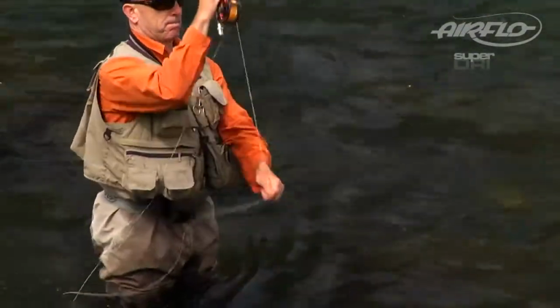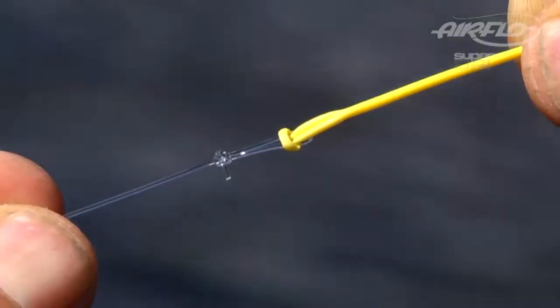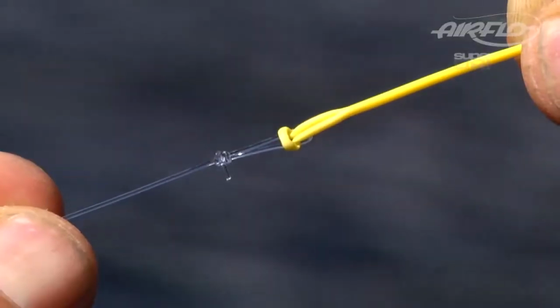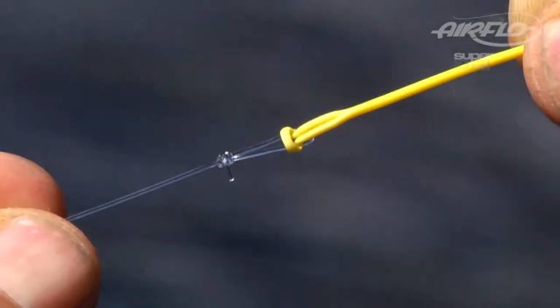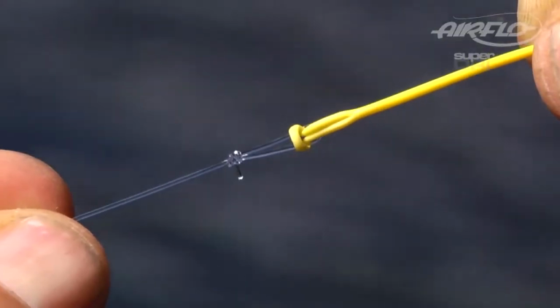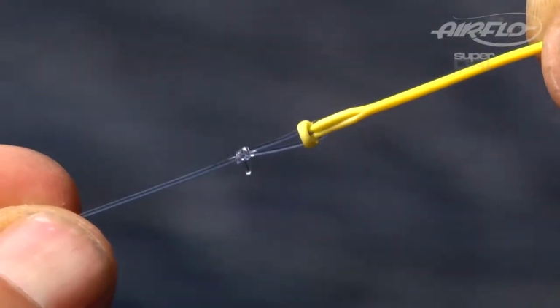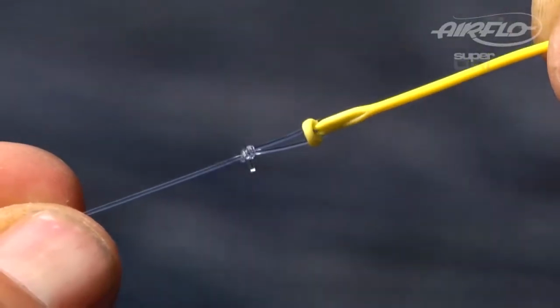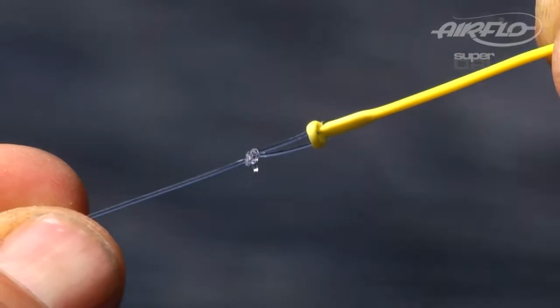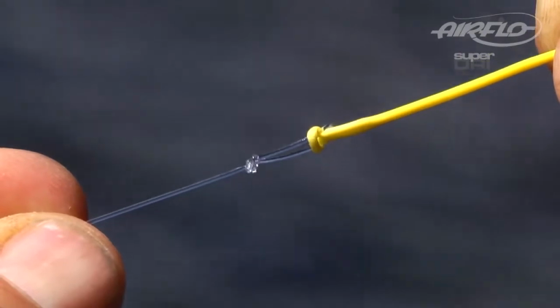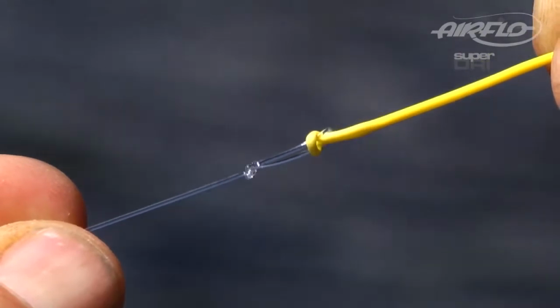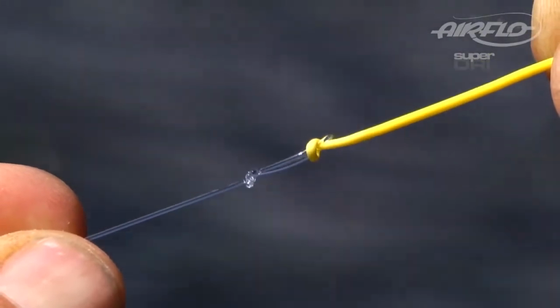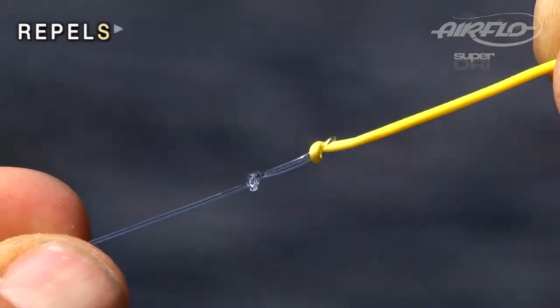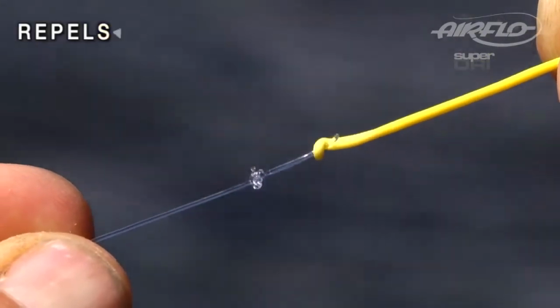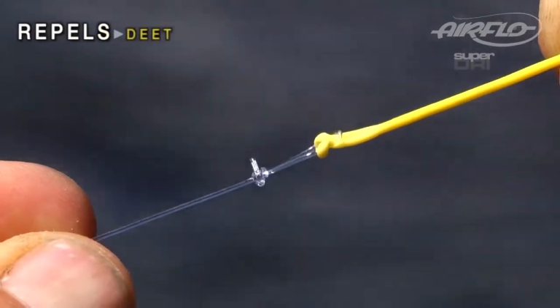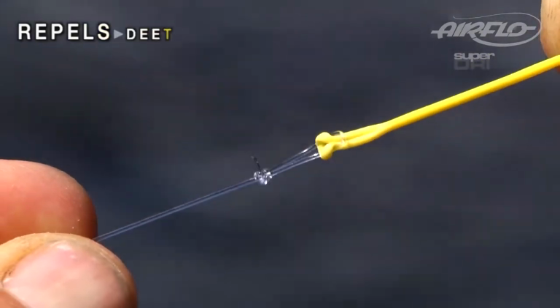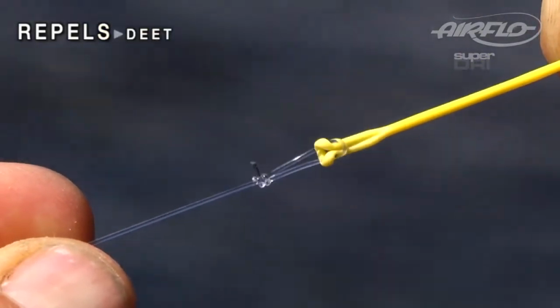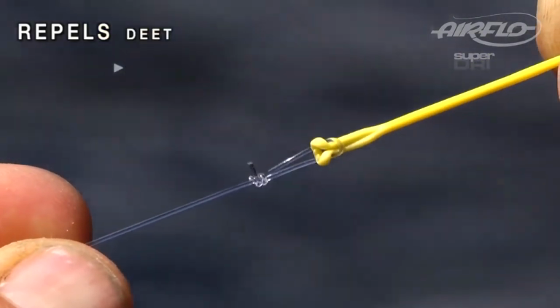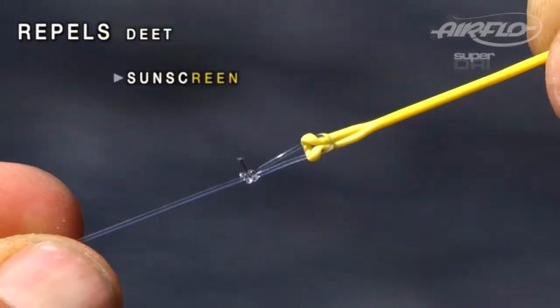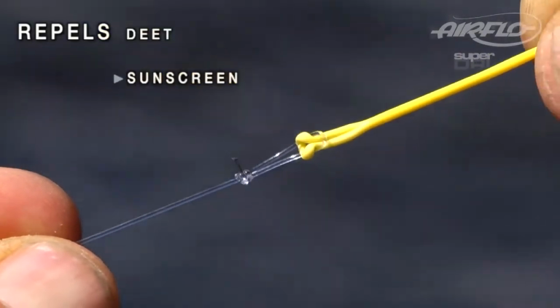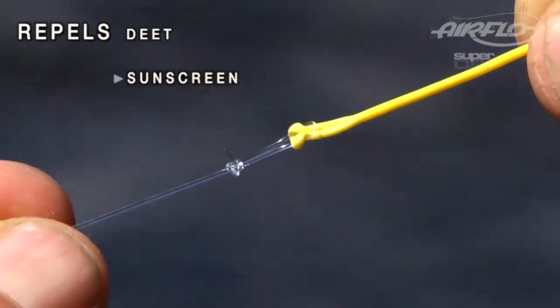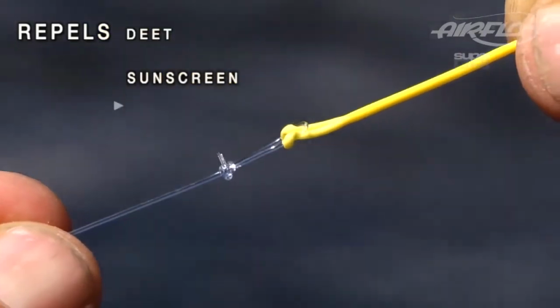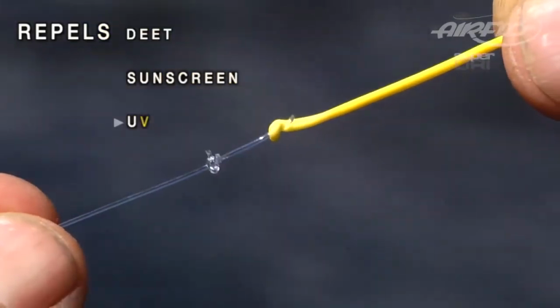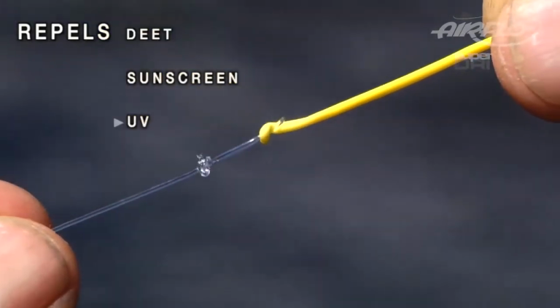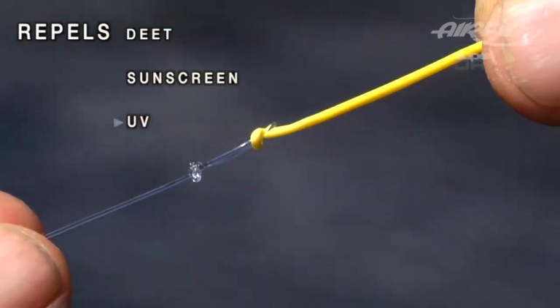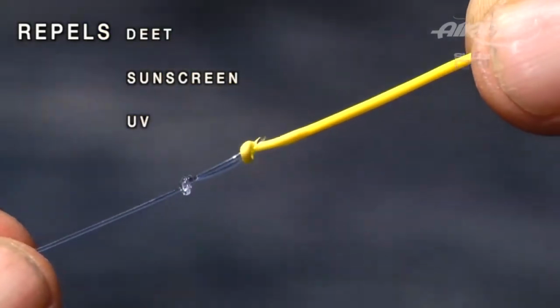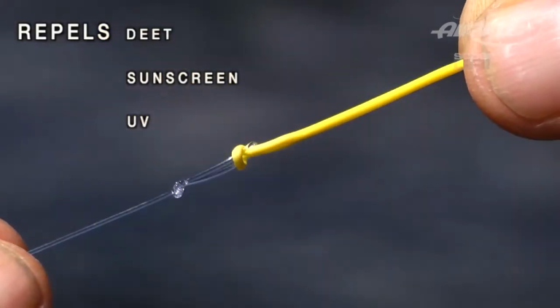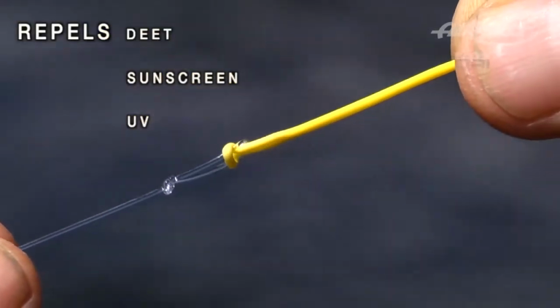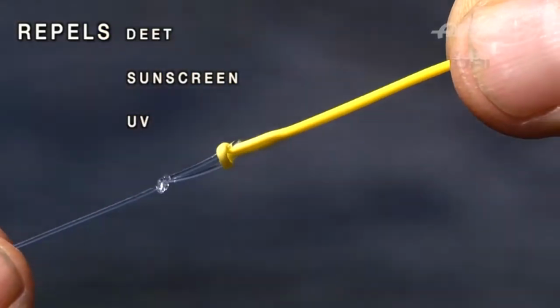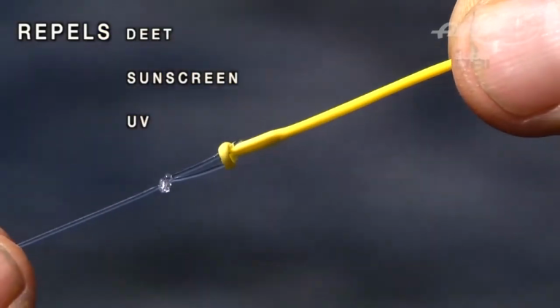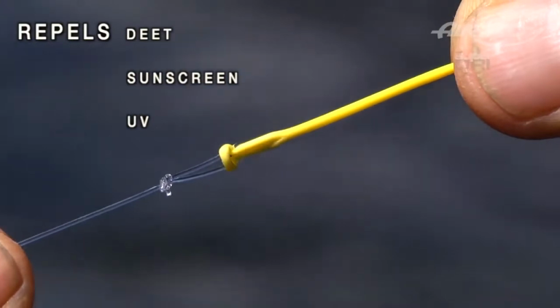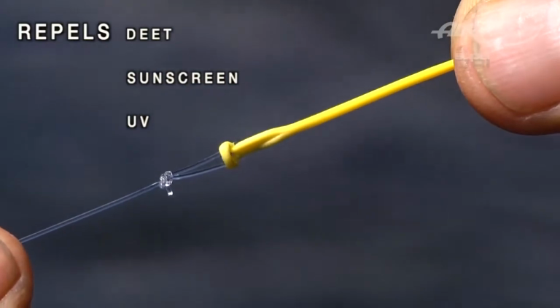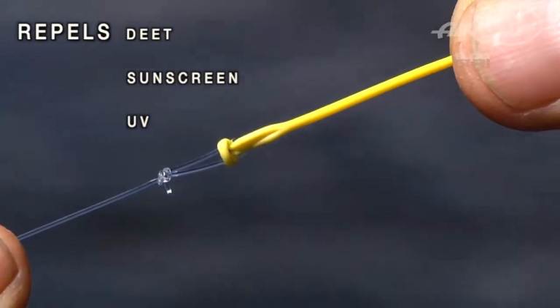Each line is looped at both ends and, like all Airflow lines, is PVC-free. It will not be affected by DEET, sunscreen, and it's extremely UV-resistant.